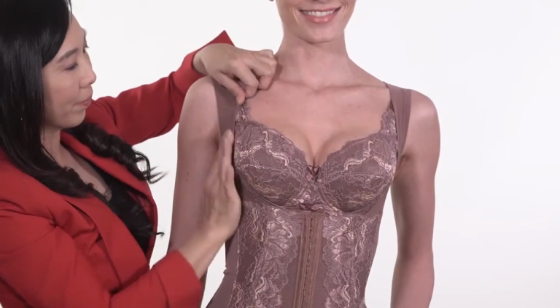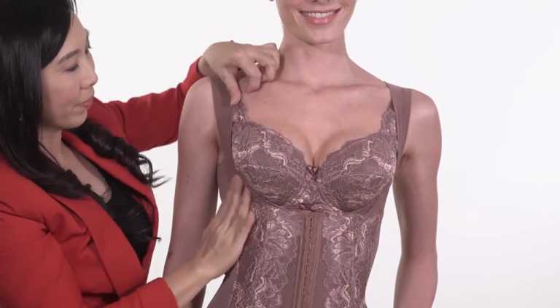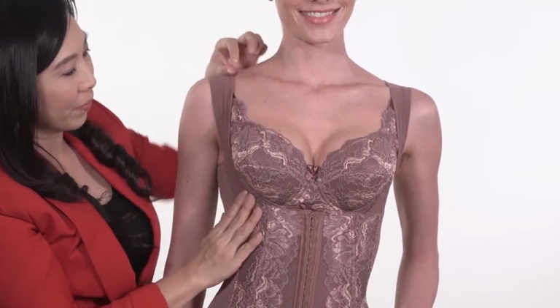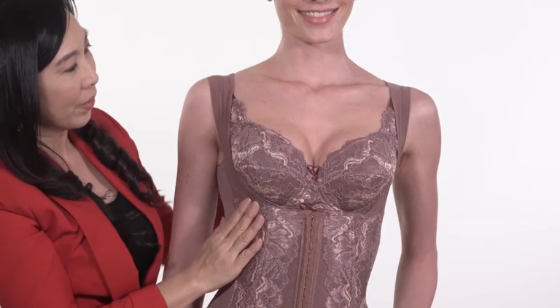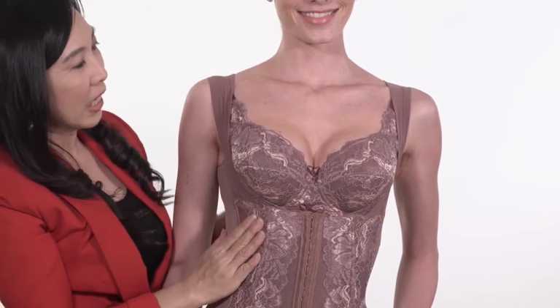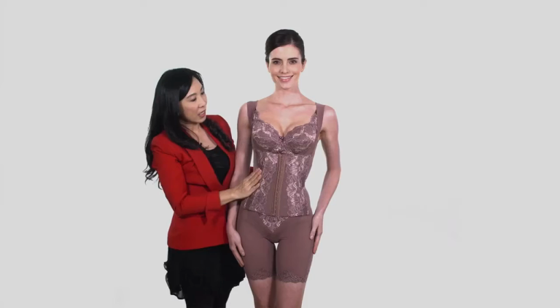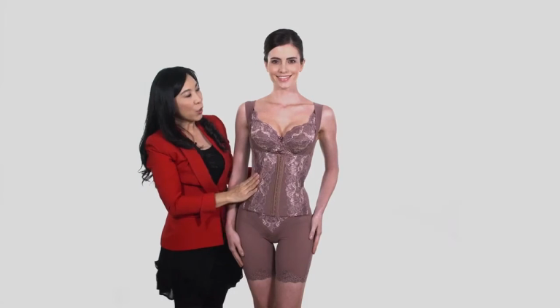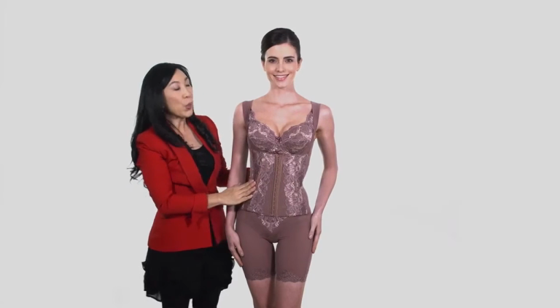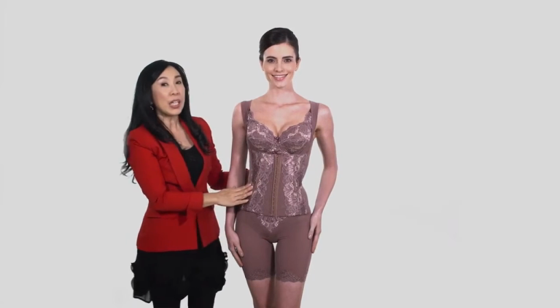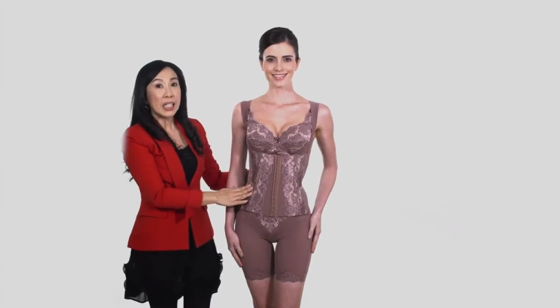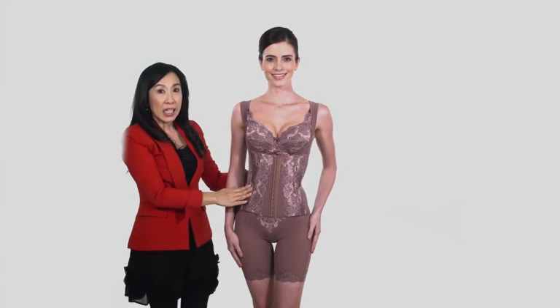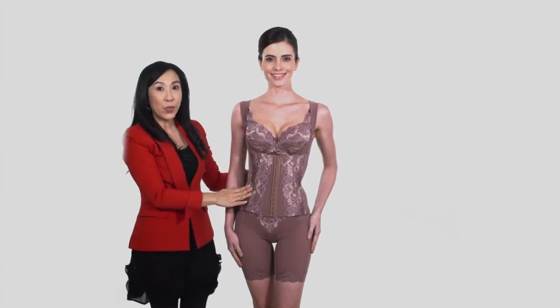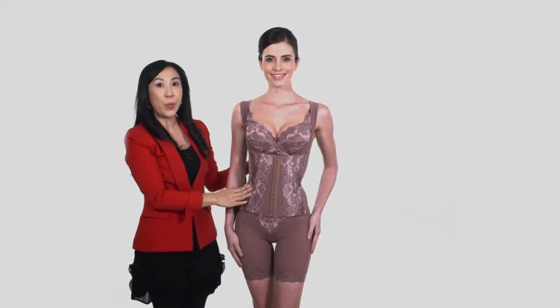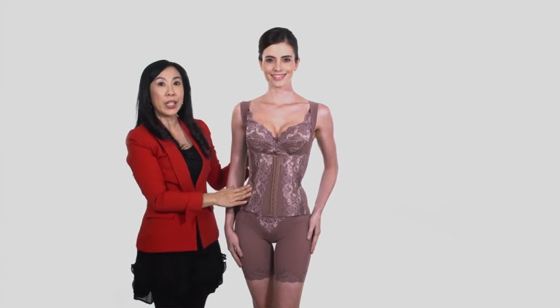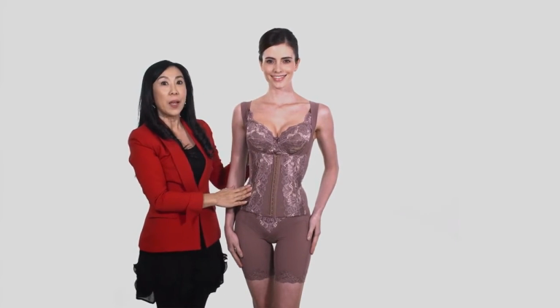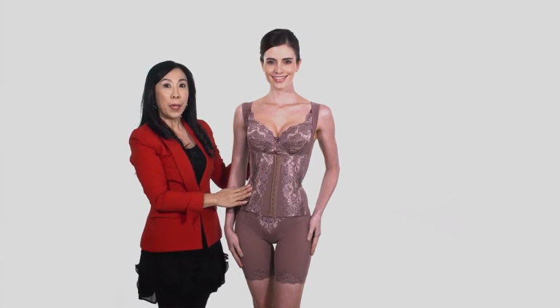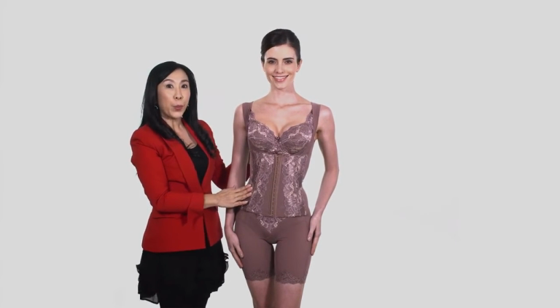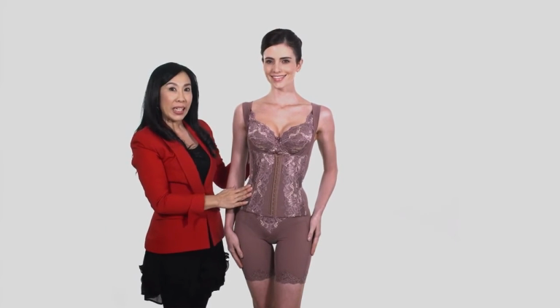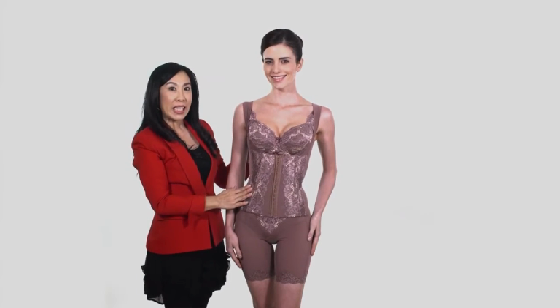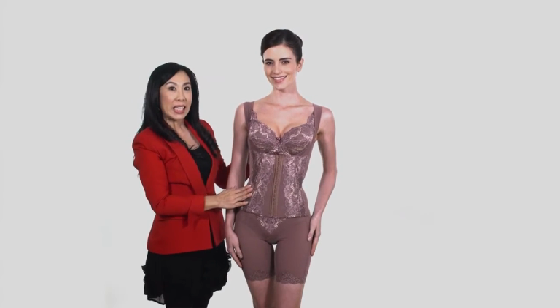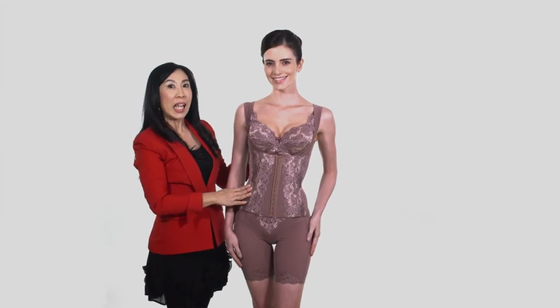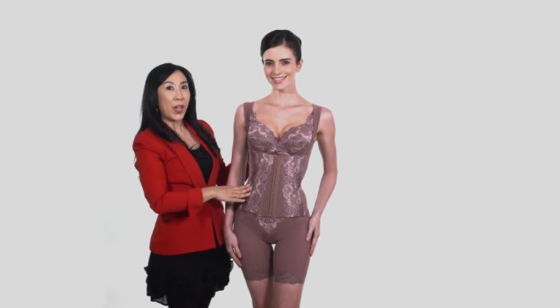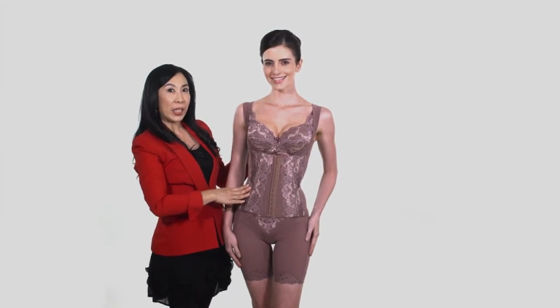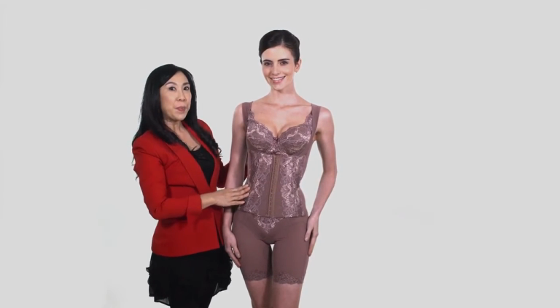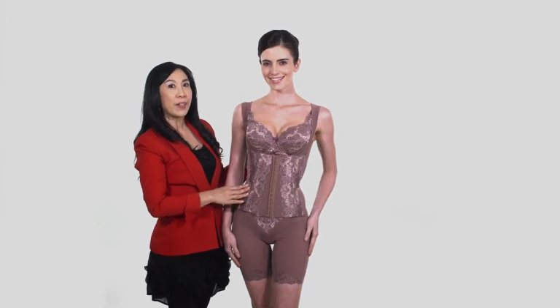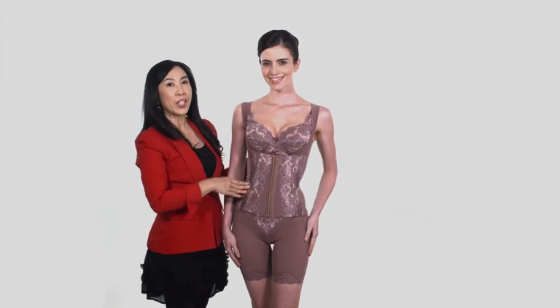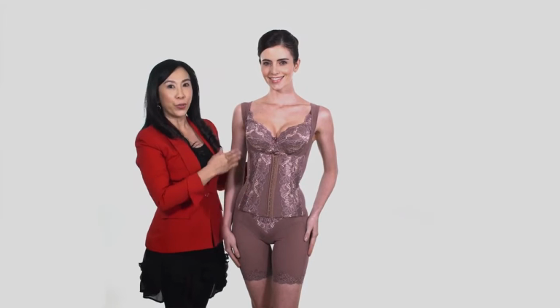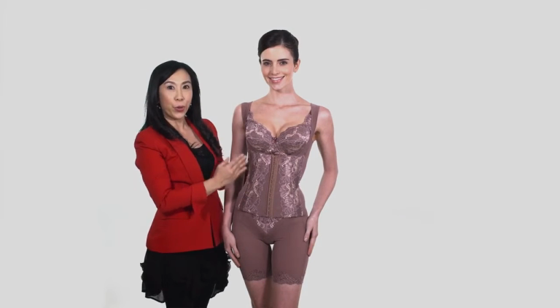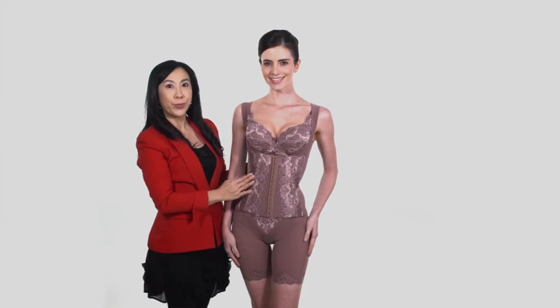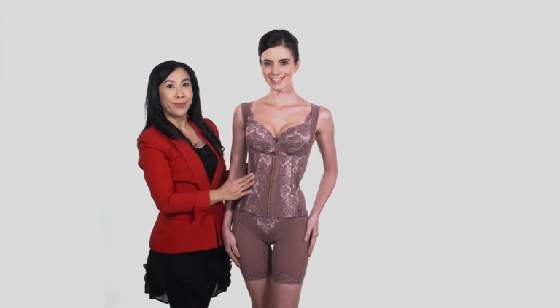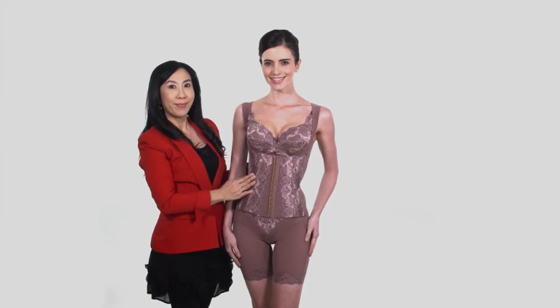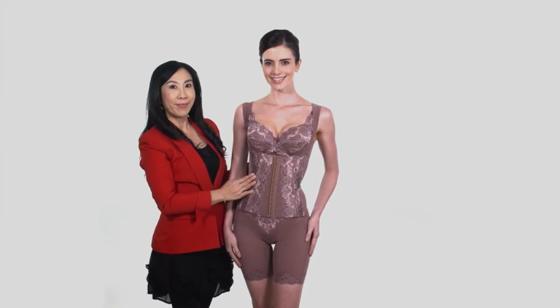With this miracle, the body shaper presents a seductive cleavage and beautiful posture.